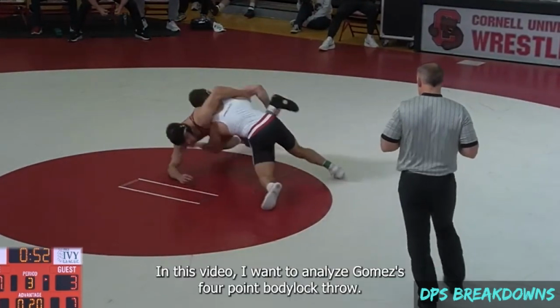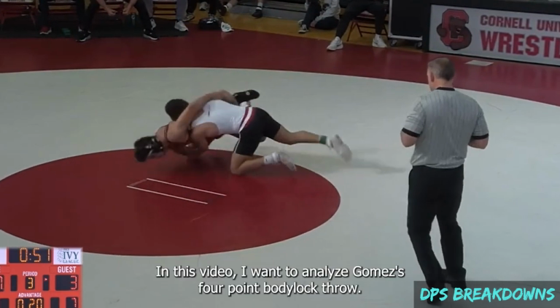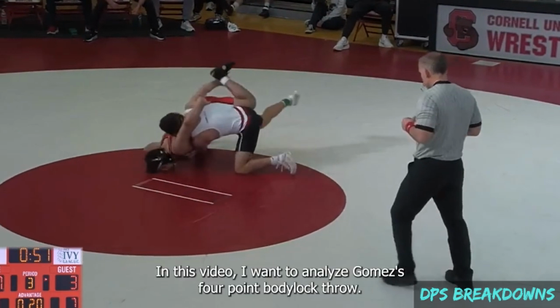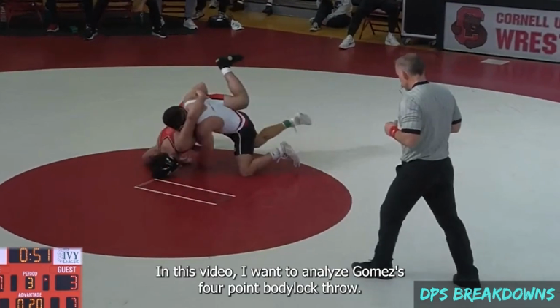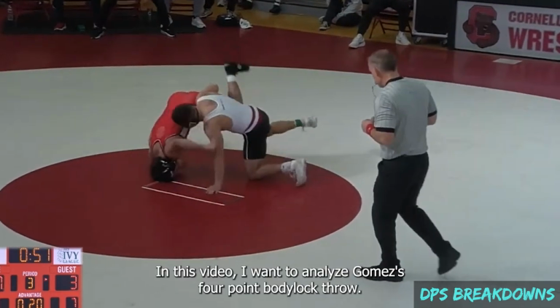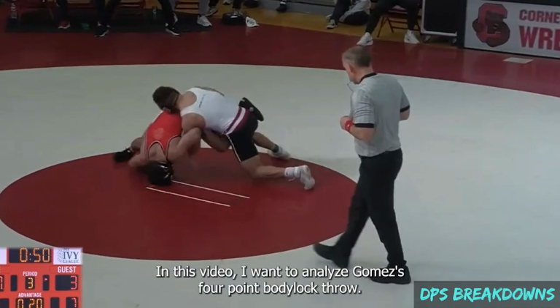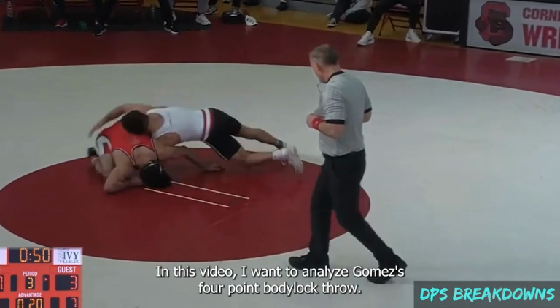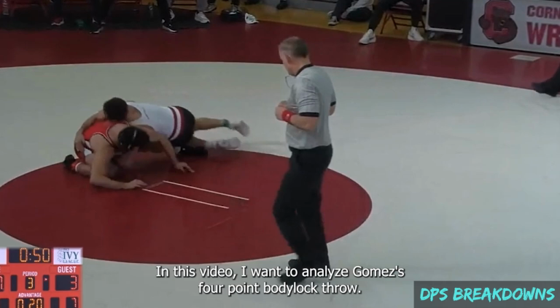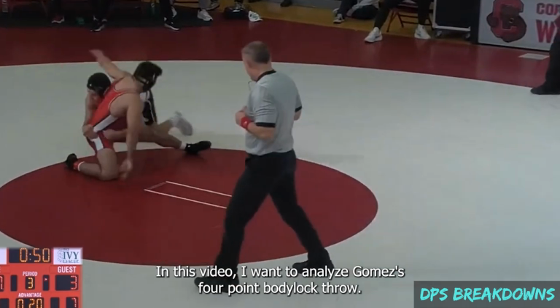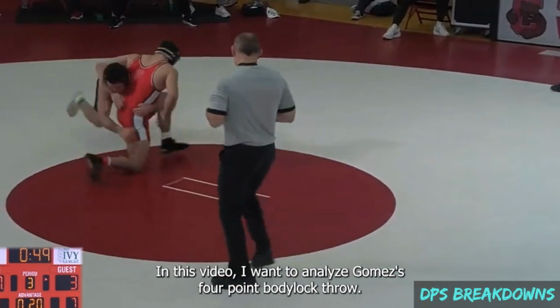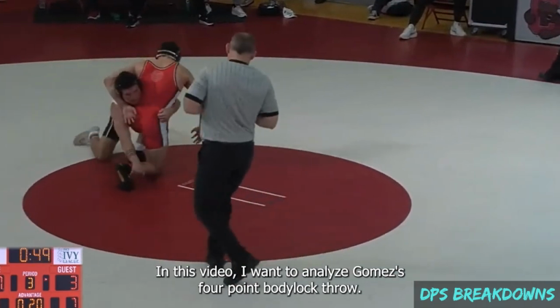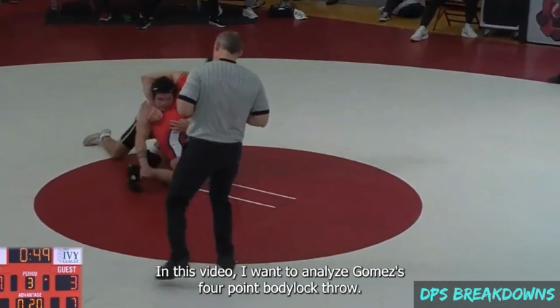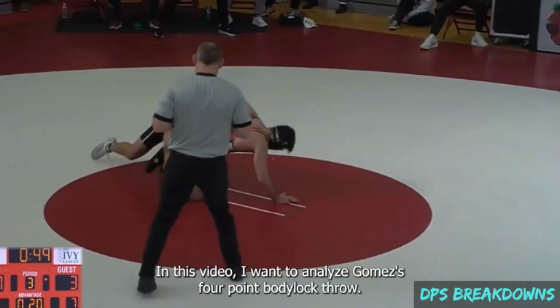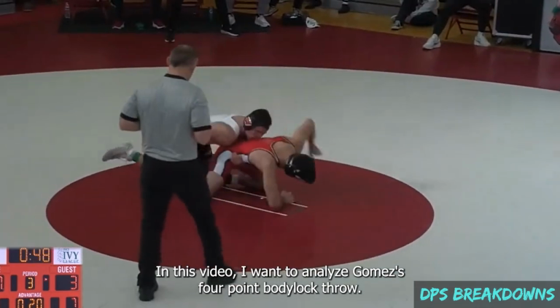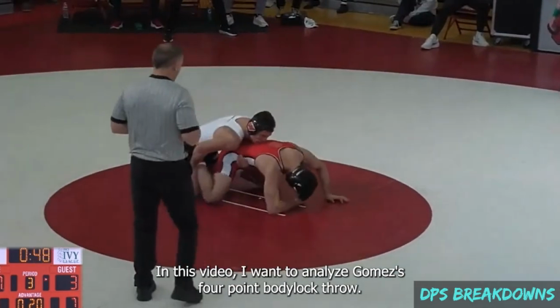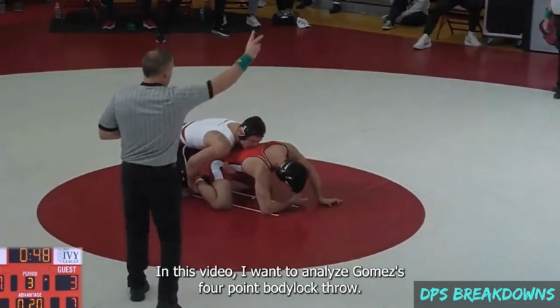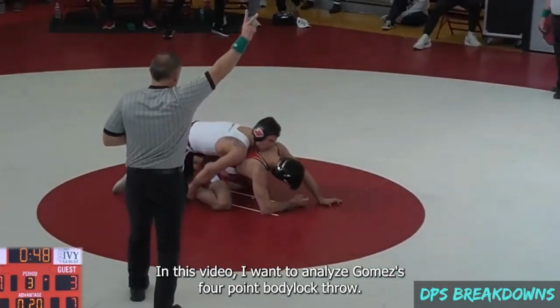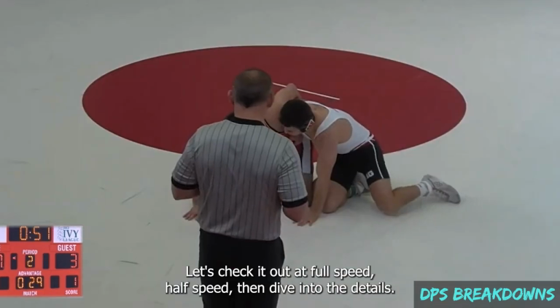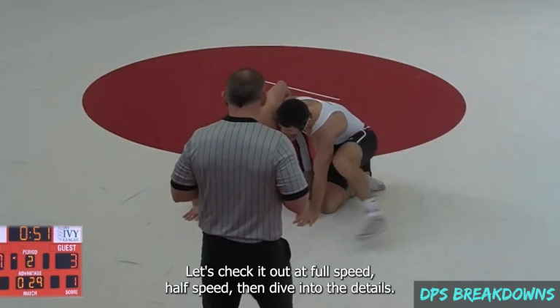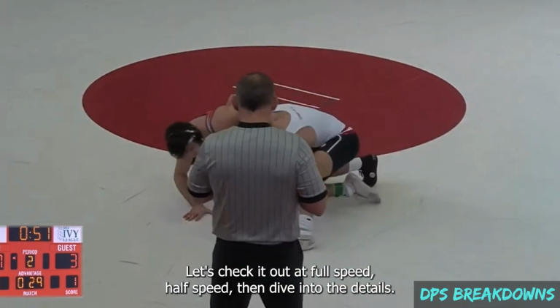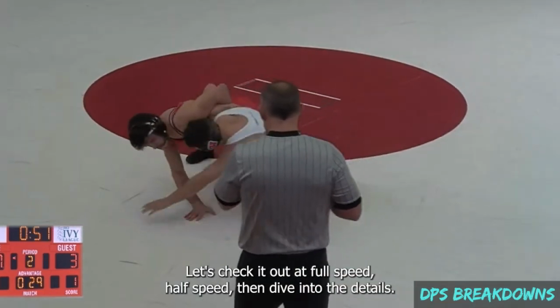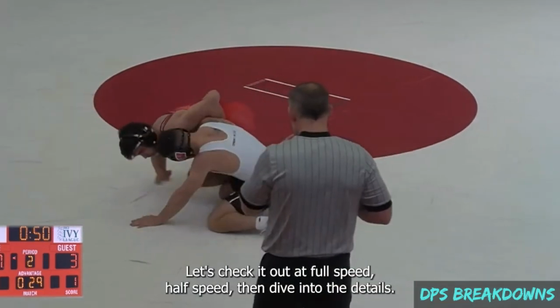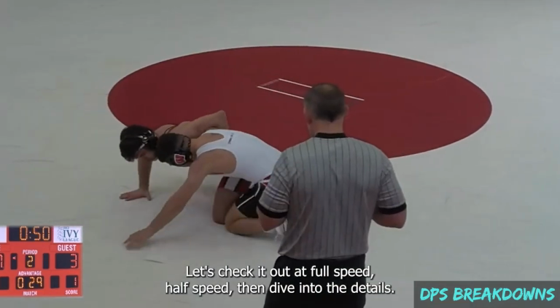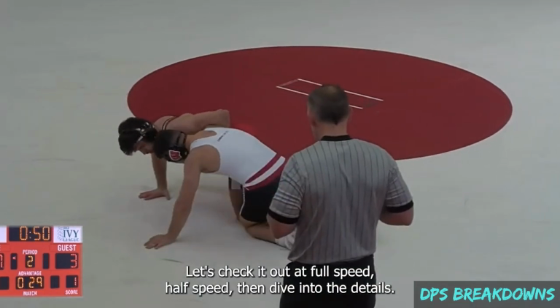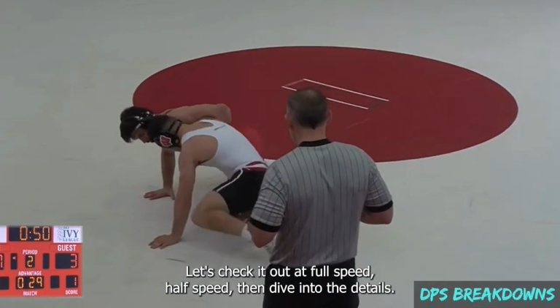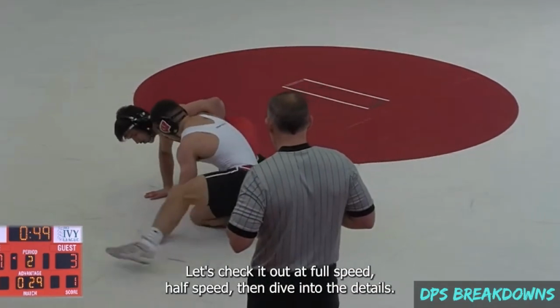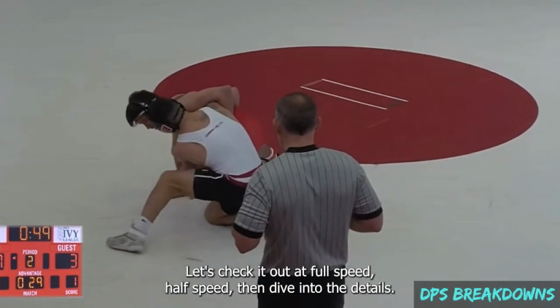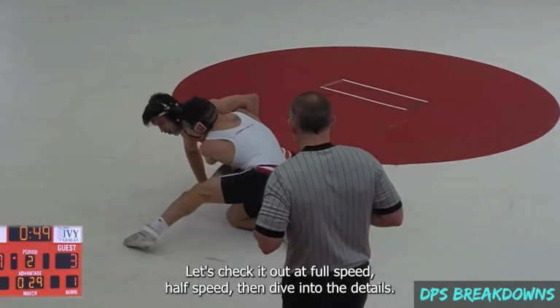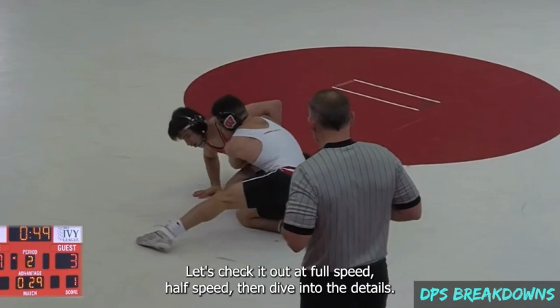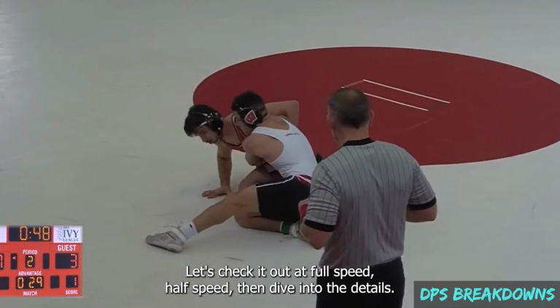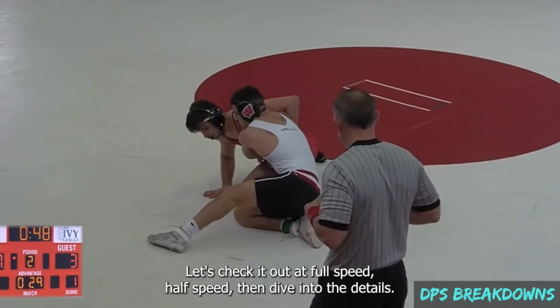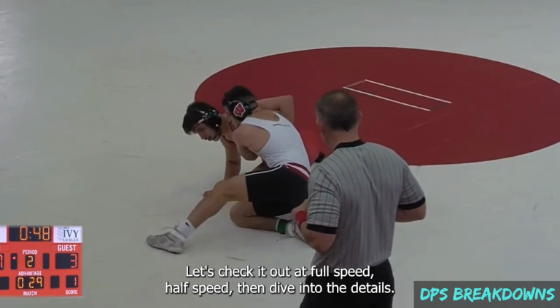In this video, I want to analyze Gomez's four-point body lock throw. Let's check it out at full speed, half speed, then dive into the details.